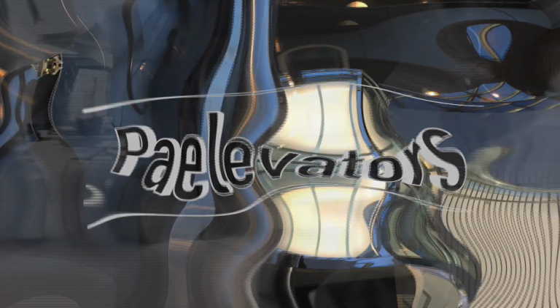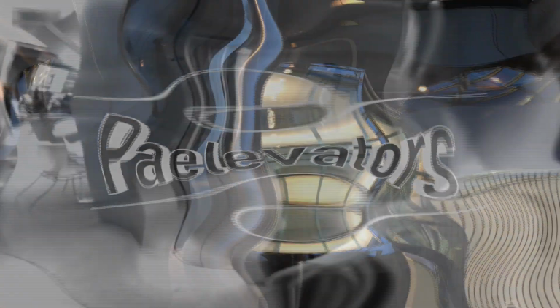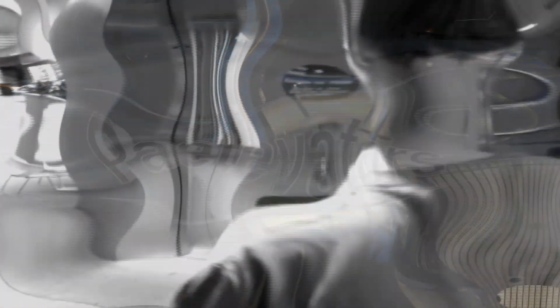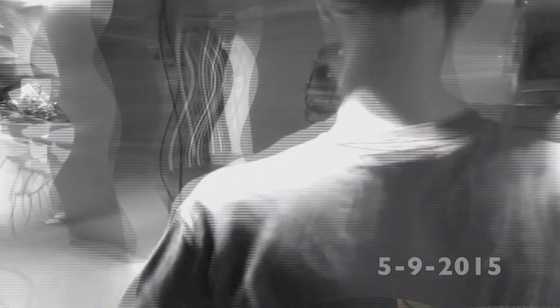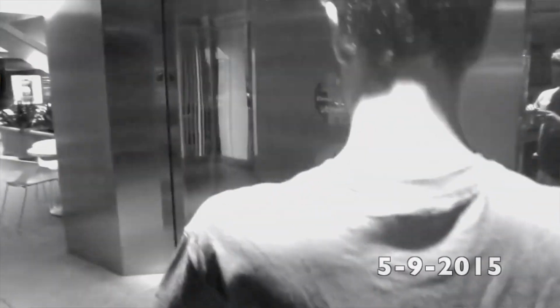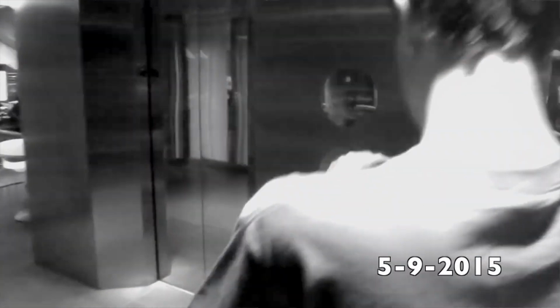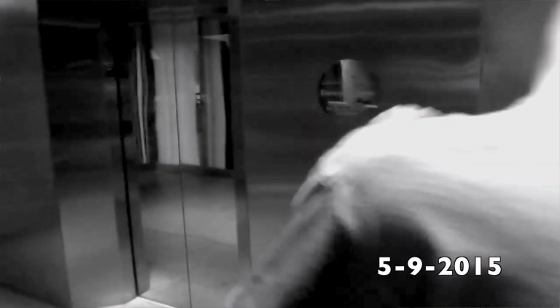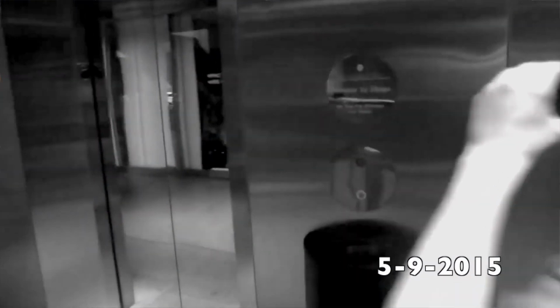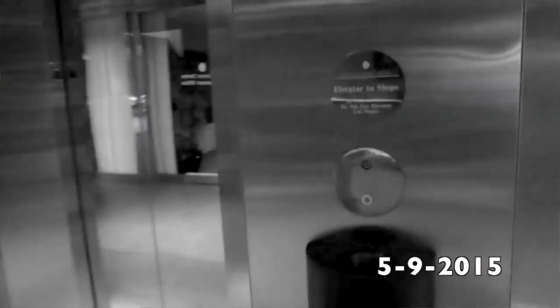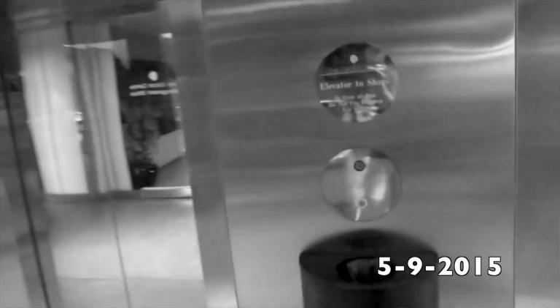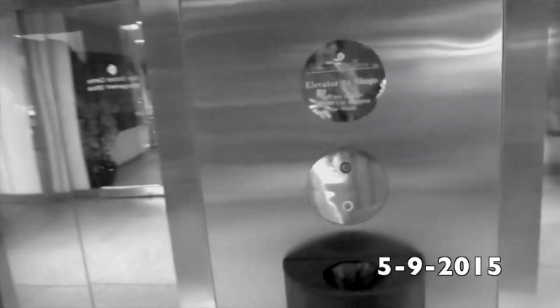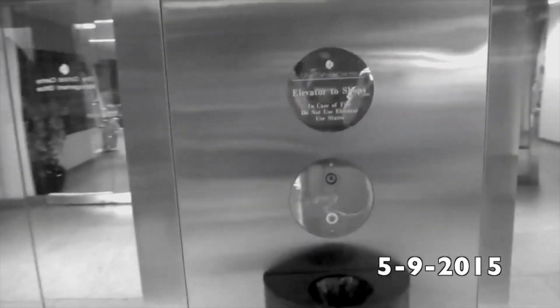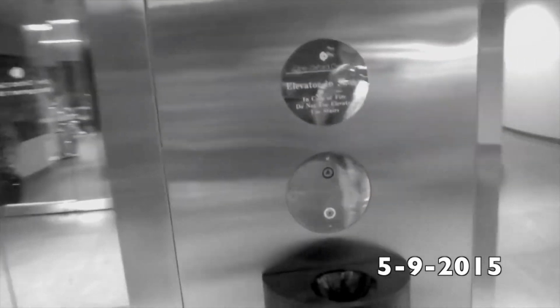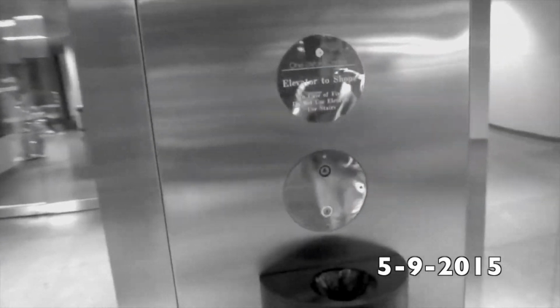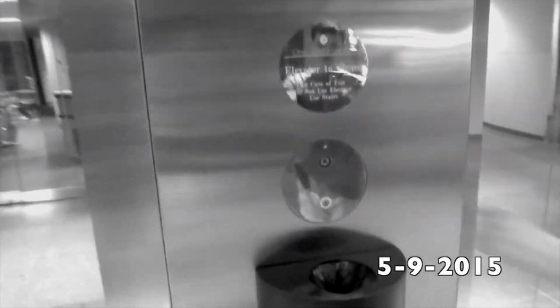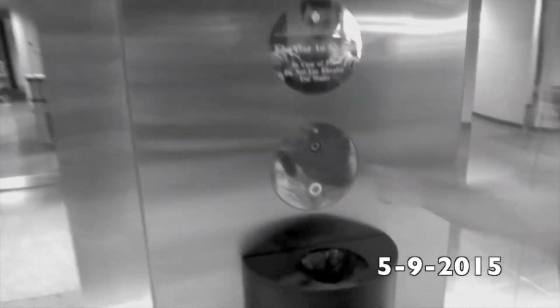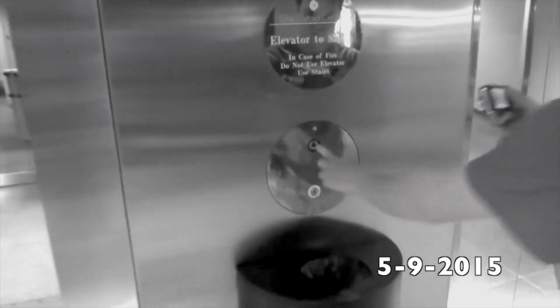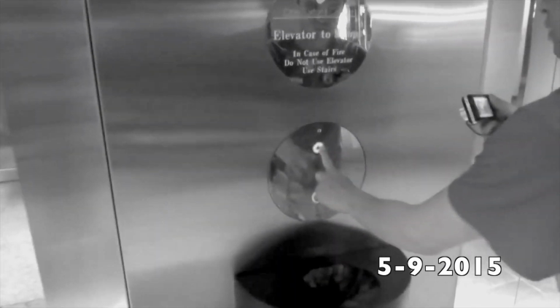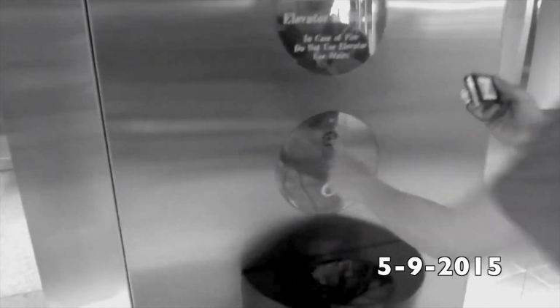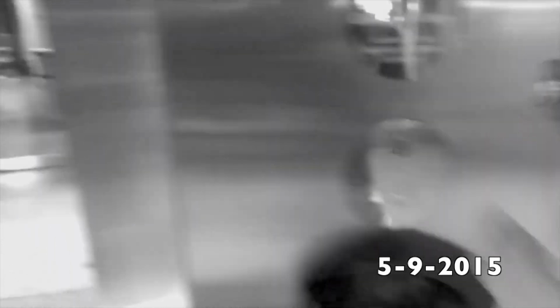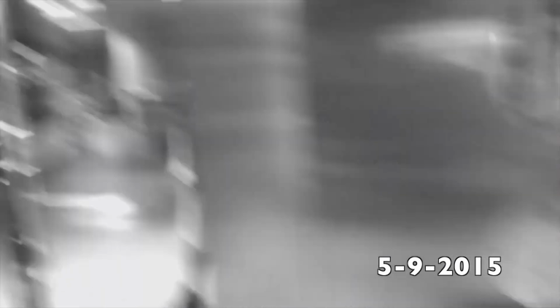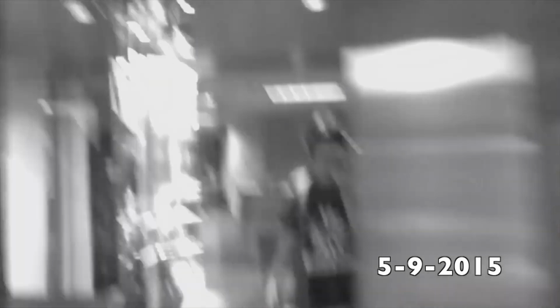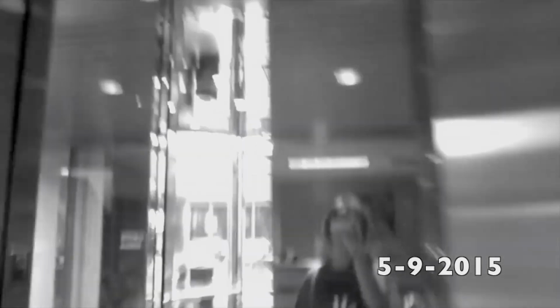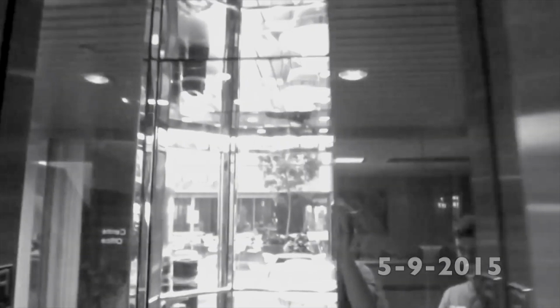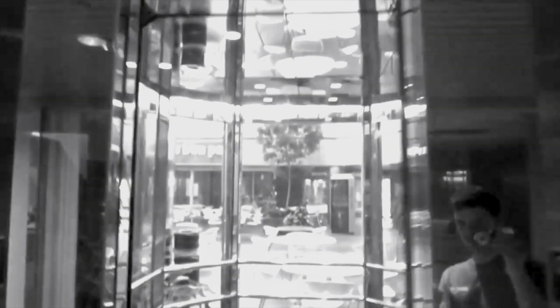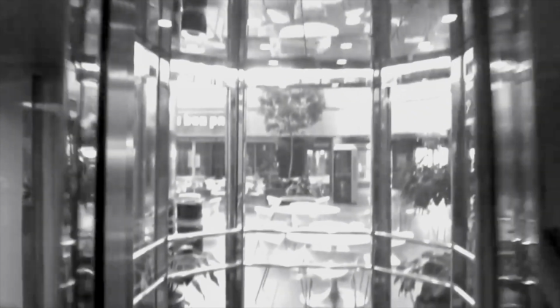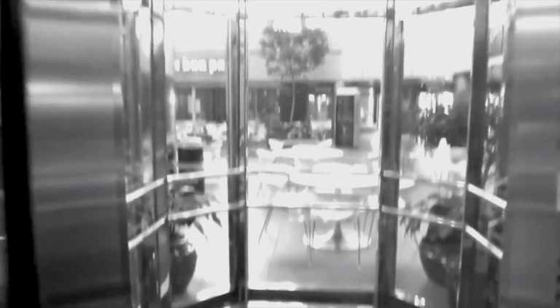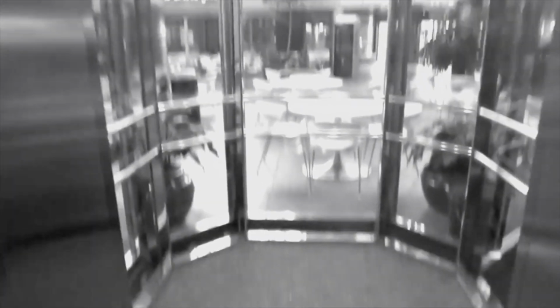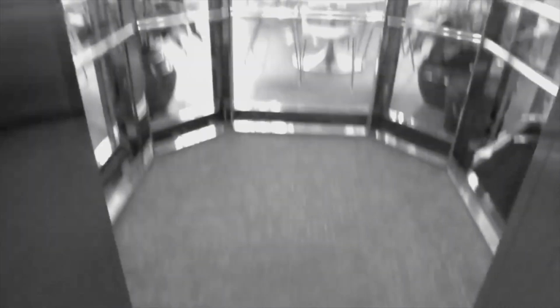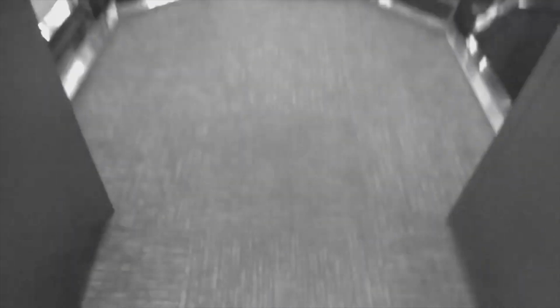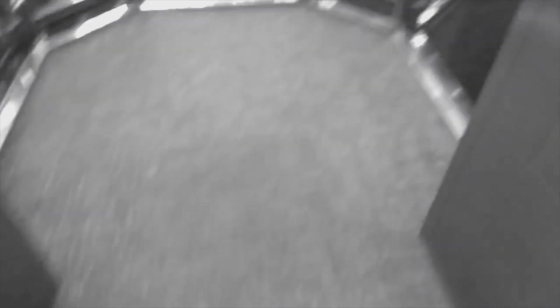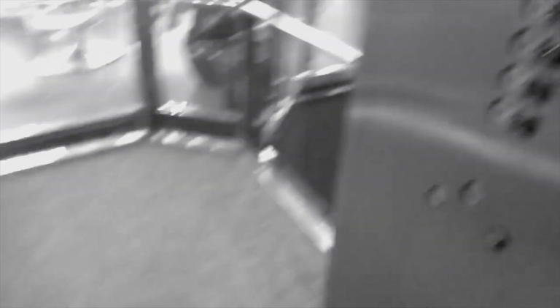These are the elevators at 1 Oxford Center in downtown Pittsburgh. They are welcome now.